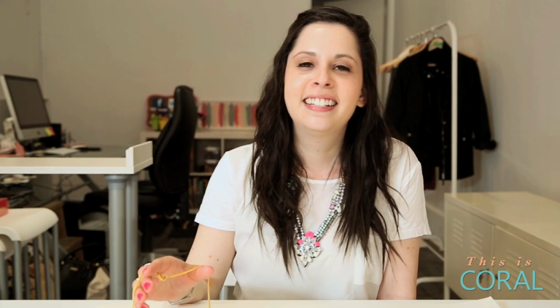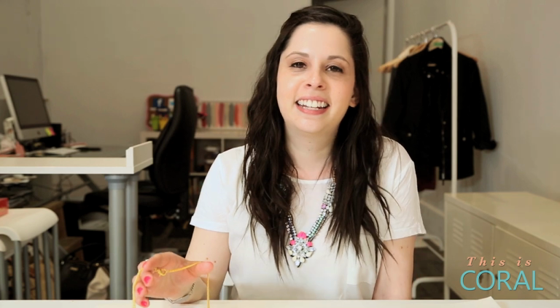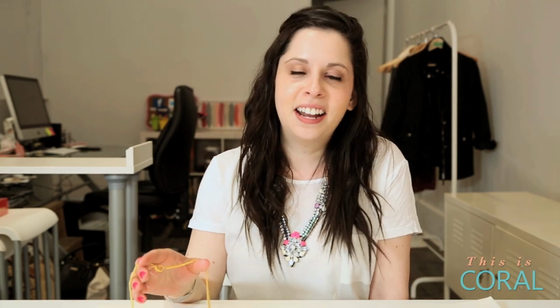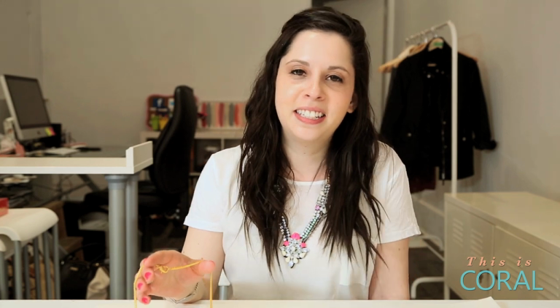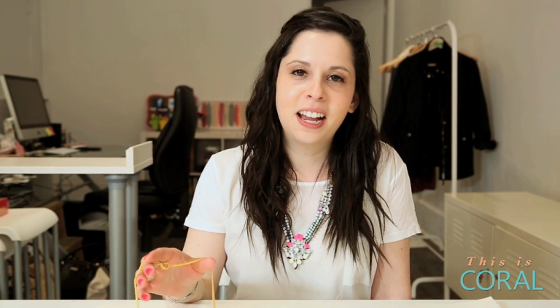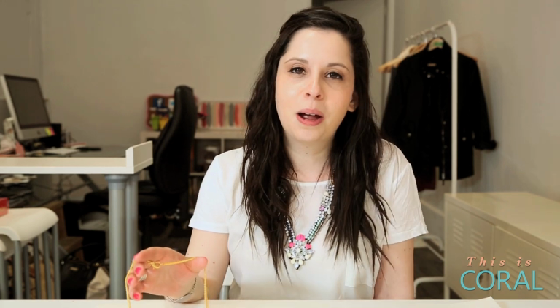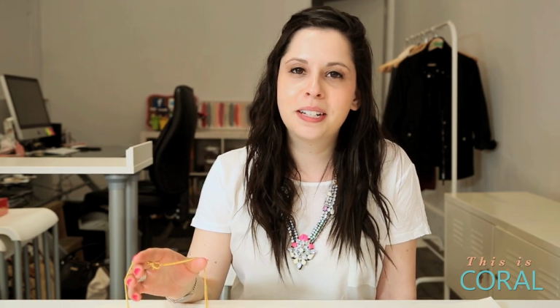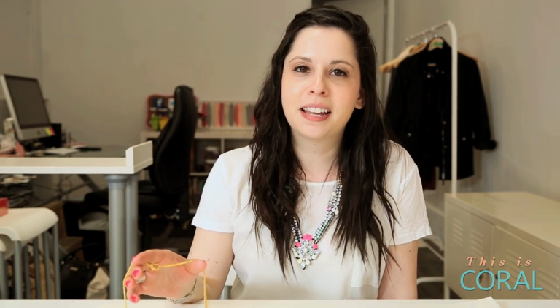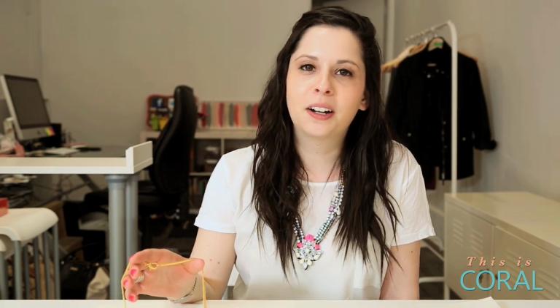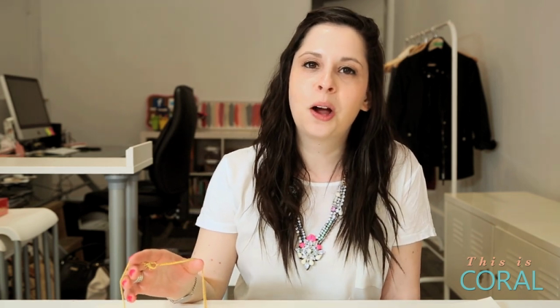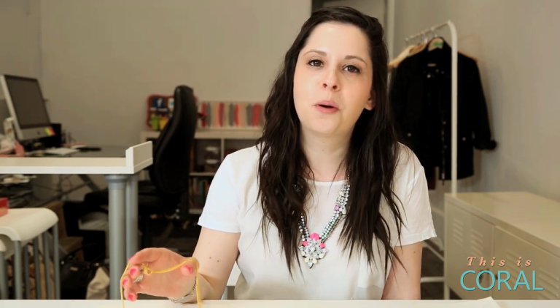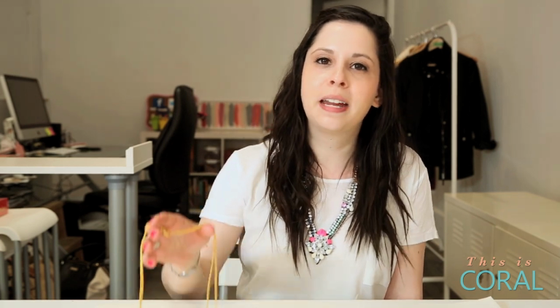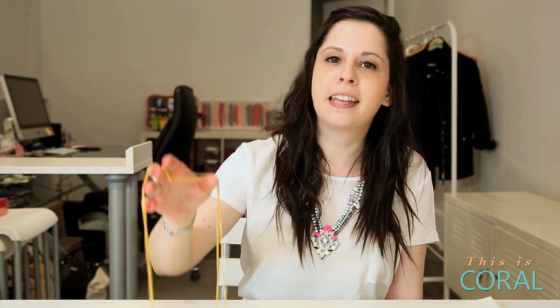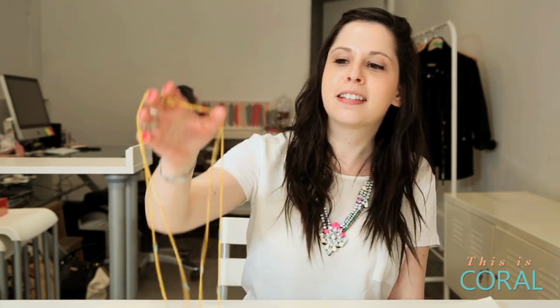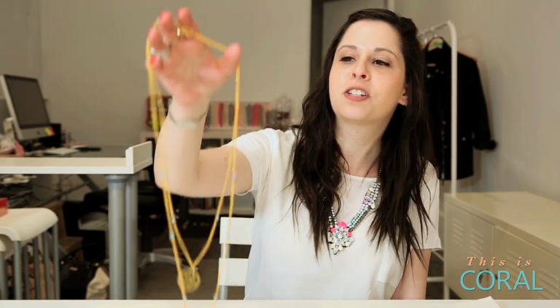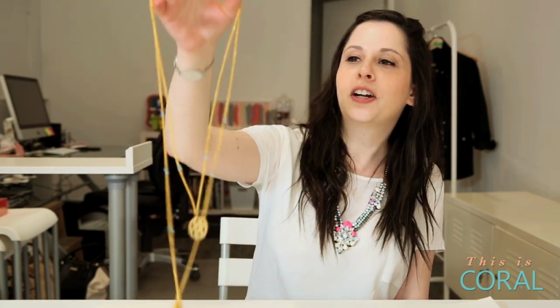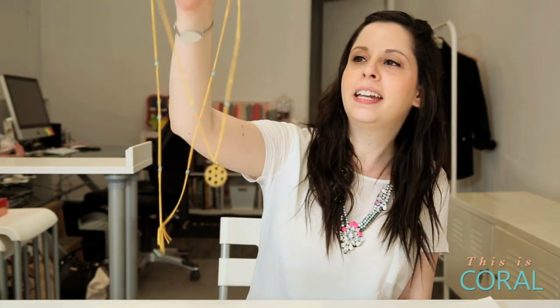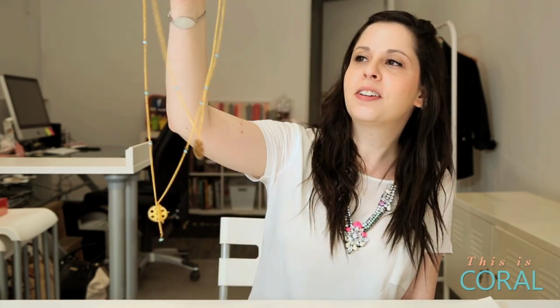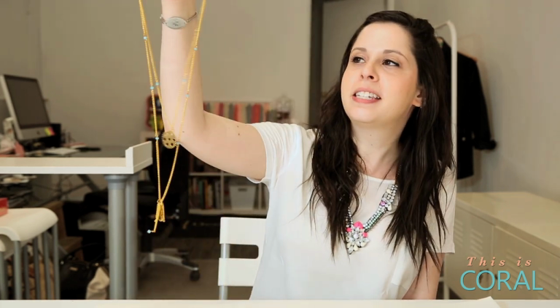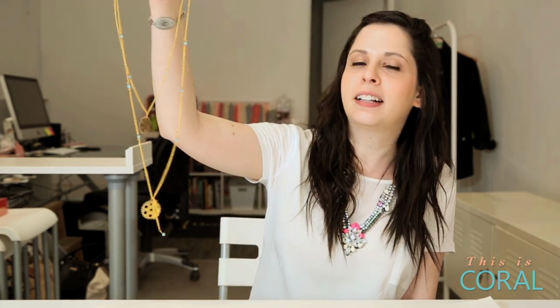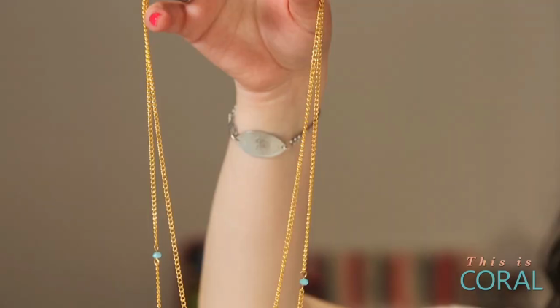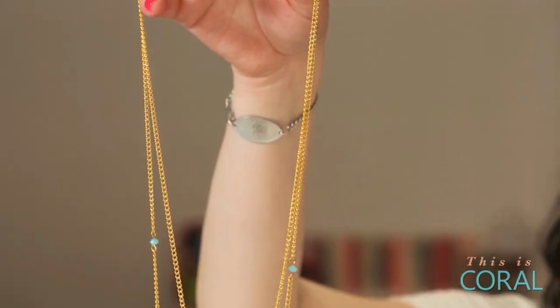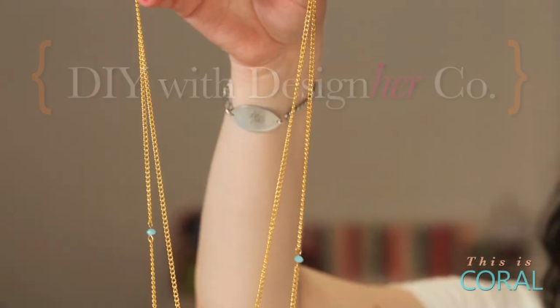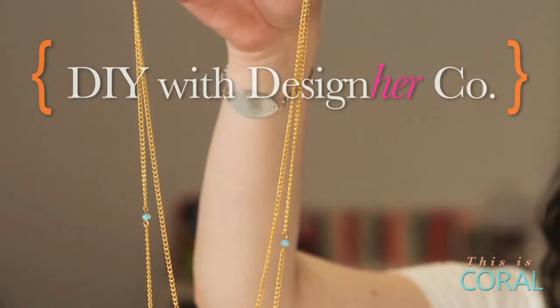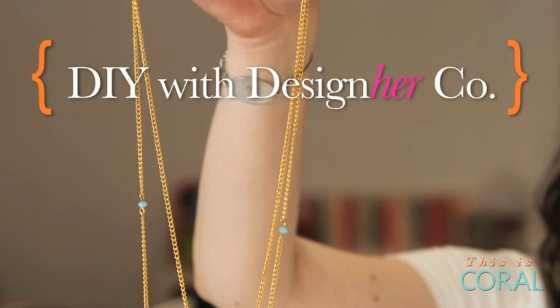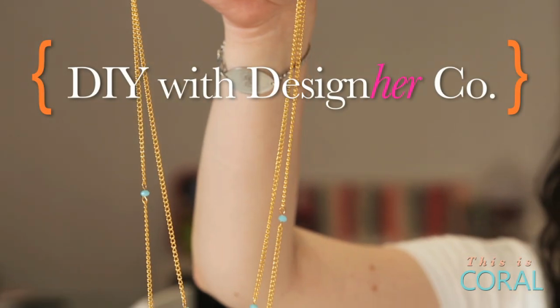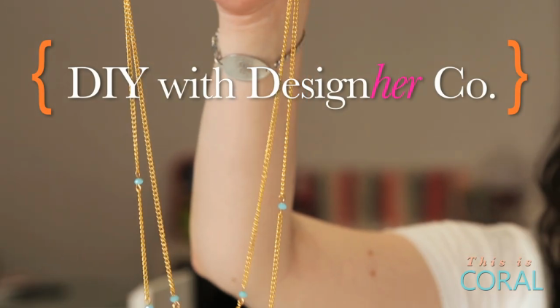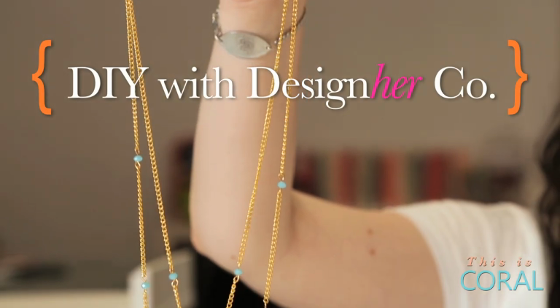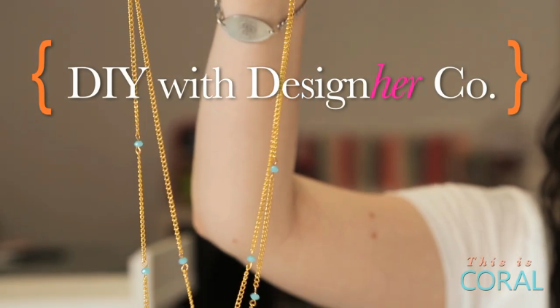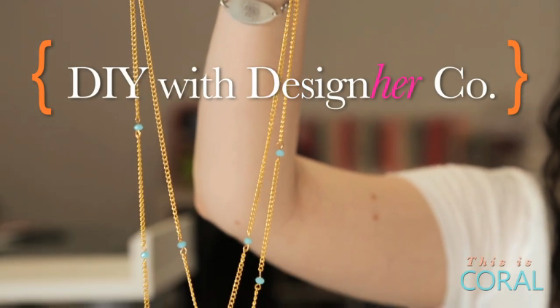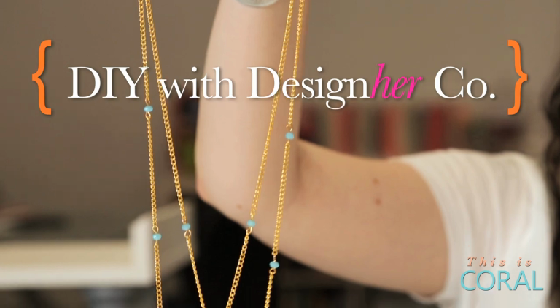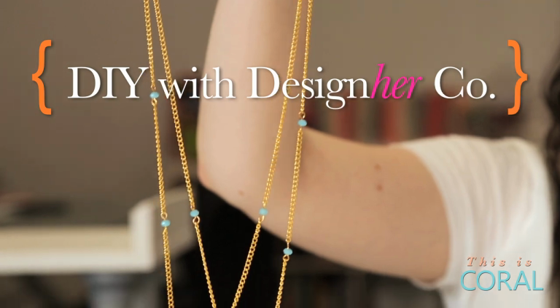Today on DIY with Designer Co., we're making this turning gears necklace from our May edition of Designer Kit.